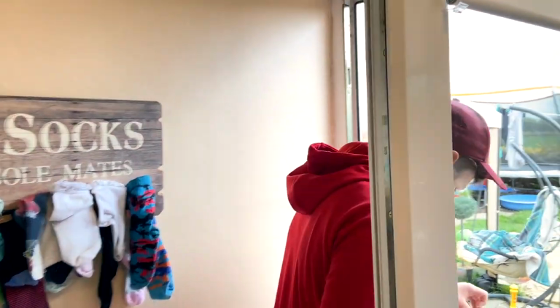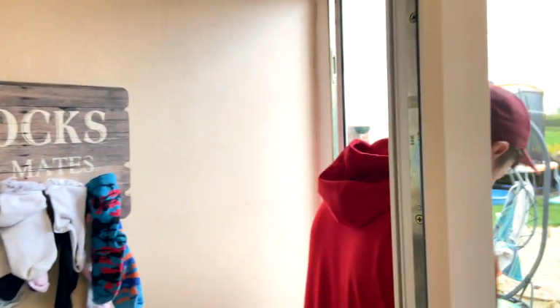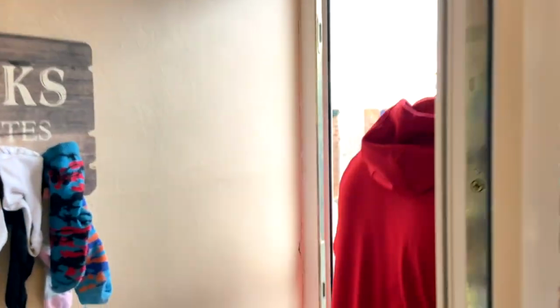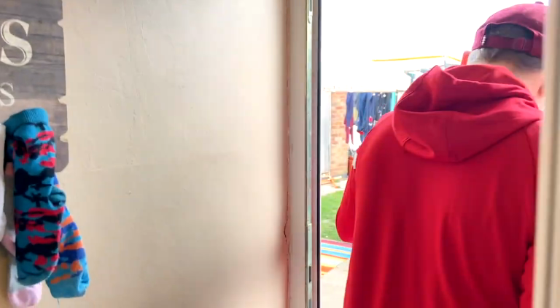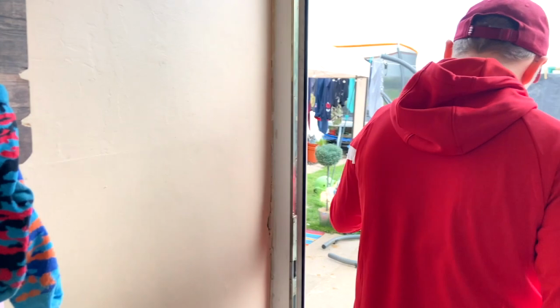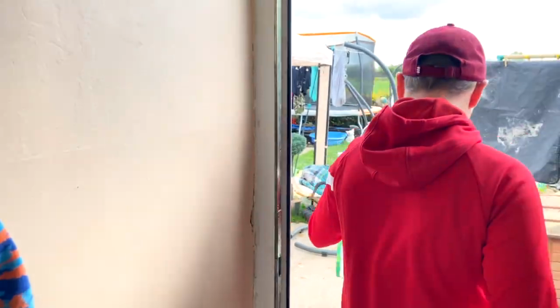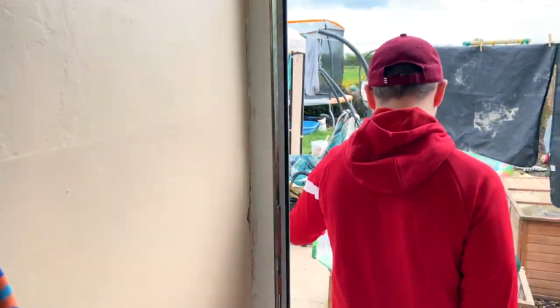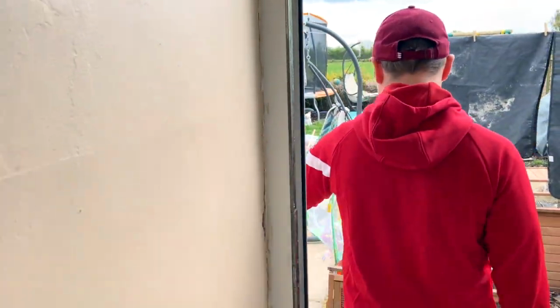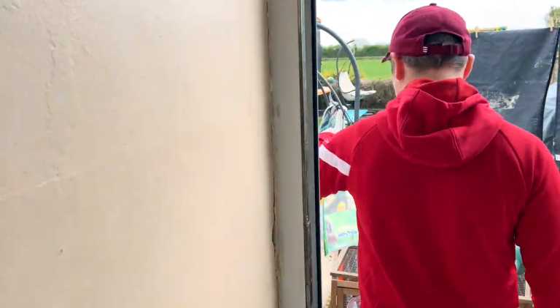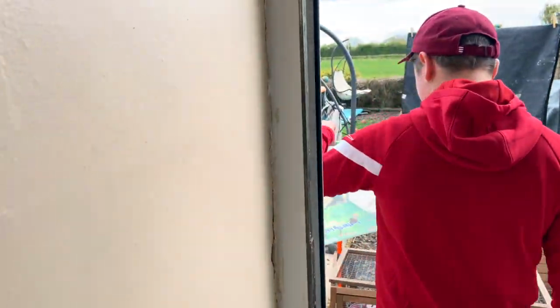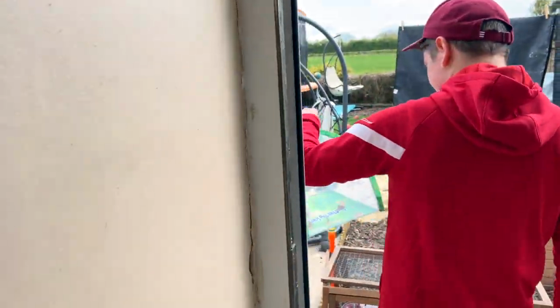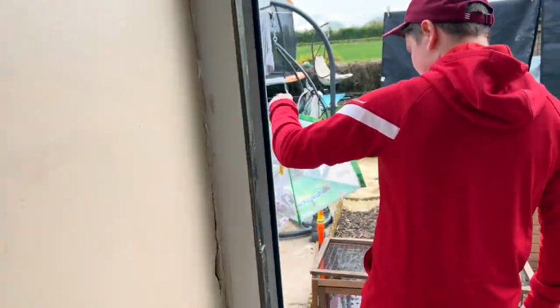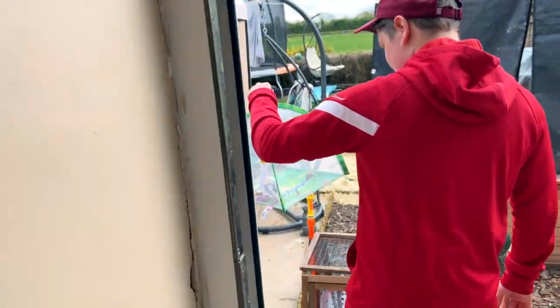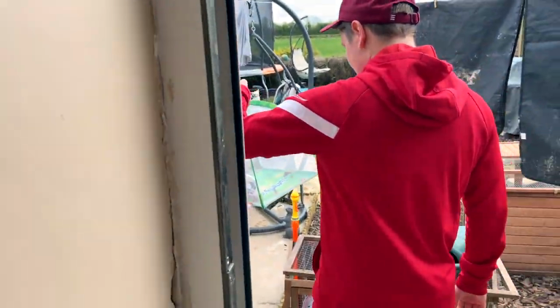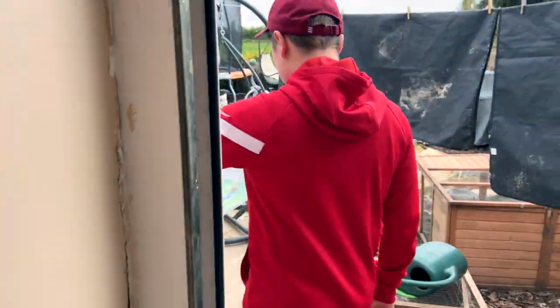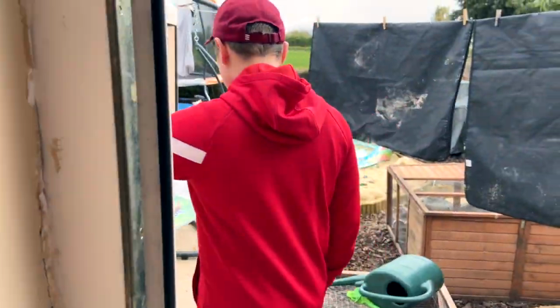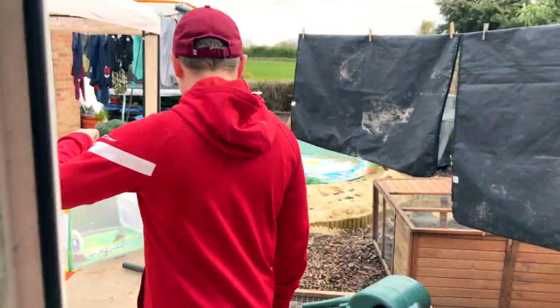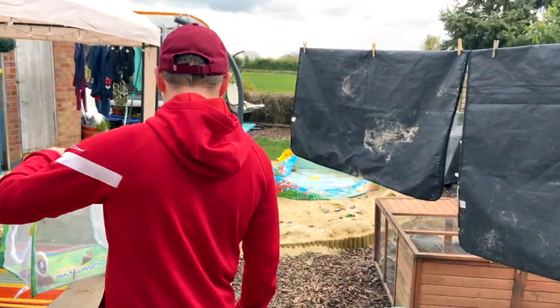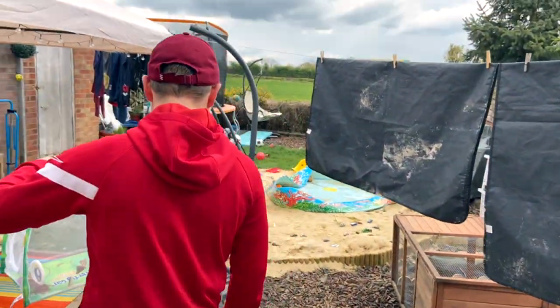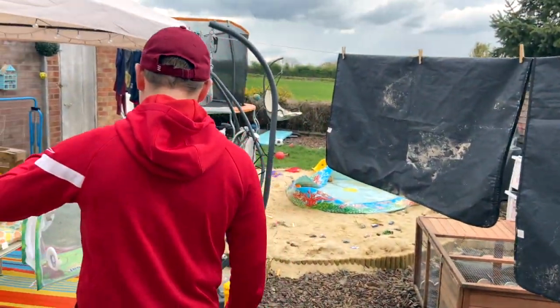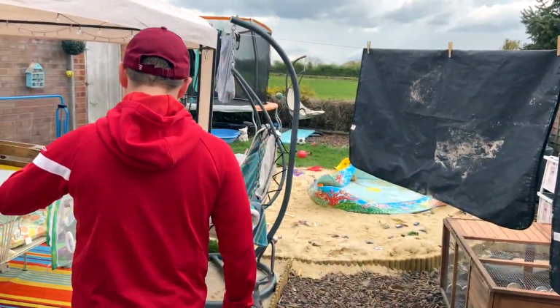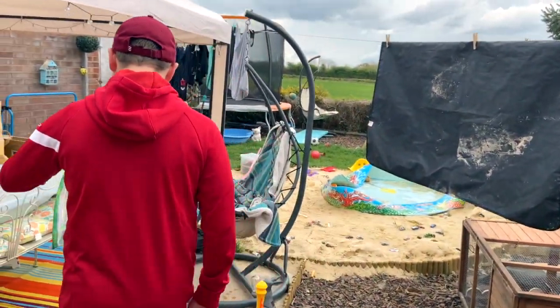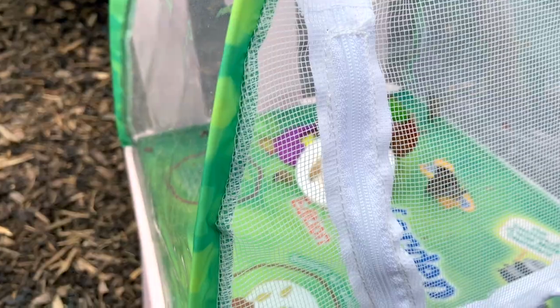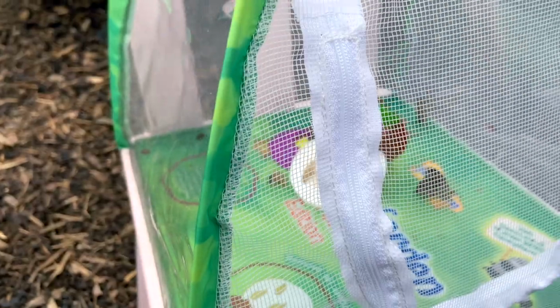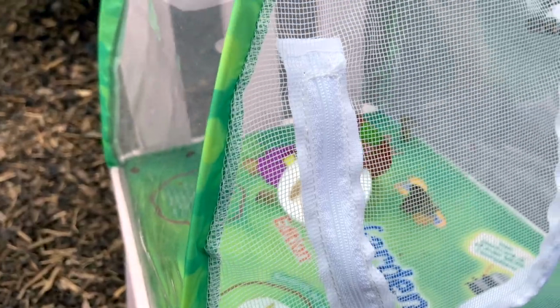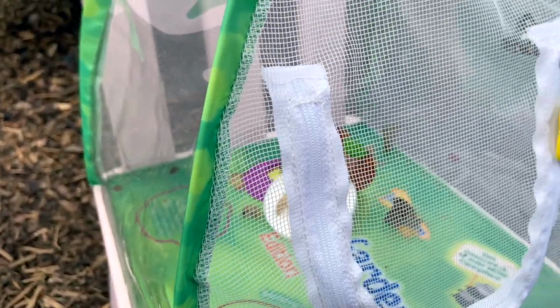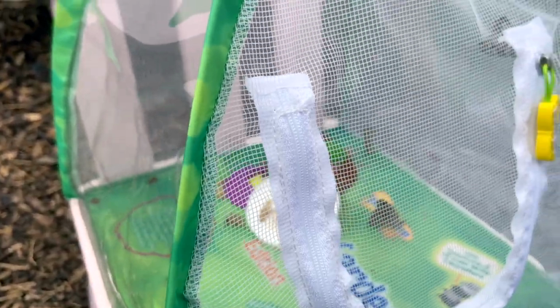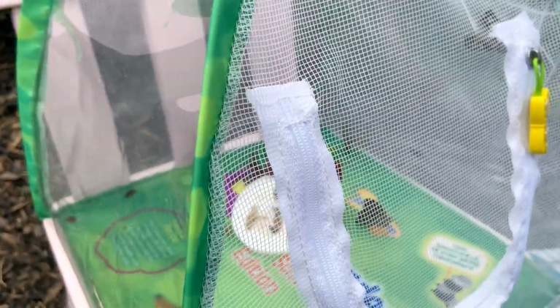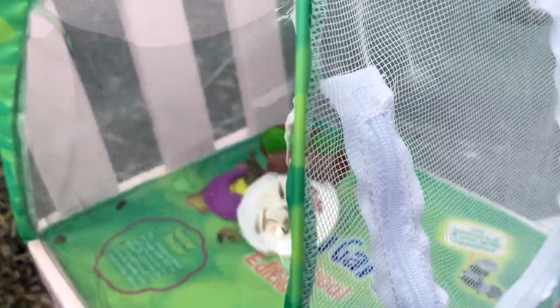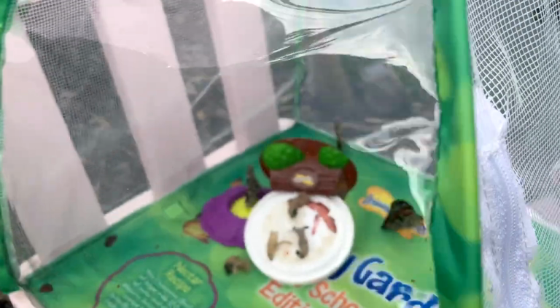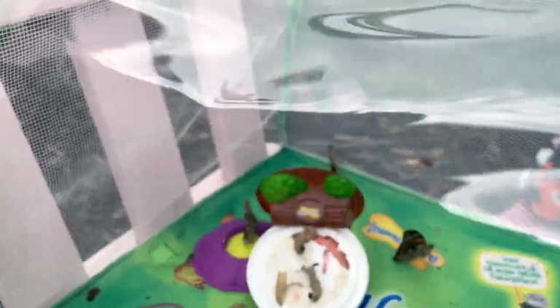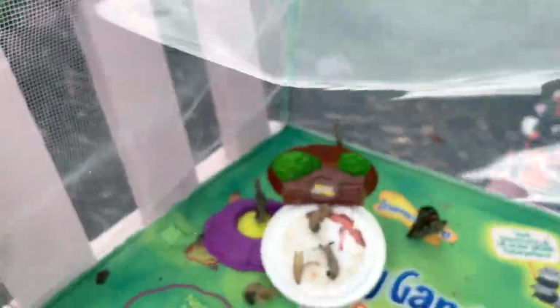Out we go with the butterflies! Let's take them down to the bottom. Who wants to try and hold one?